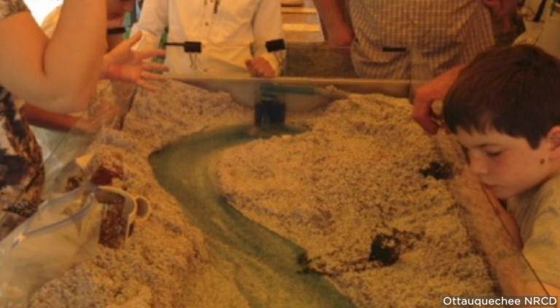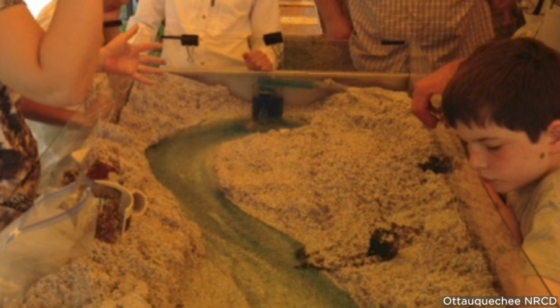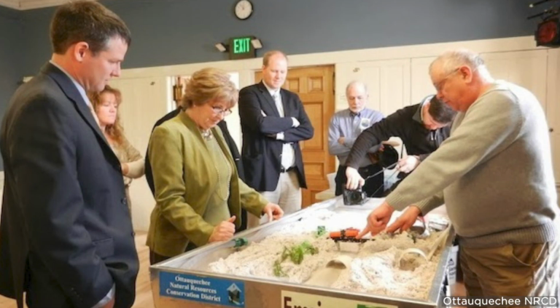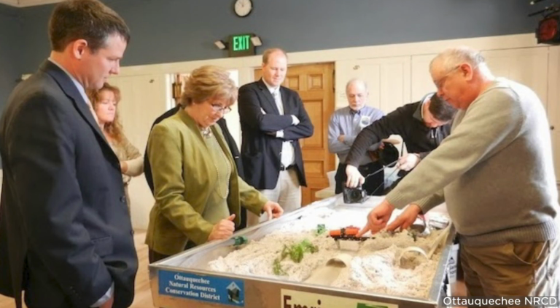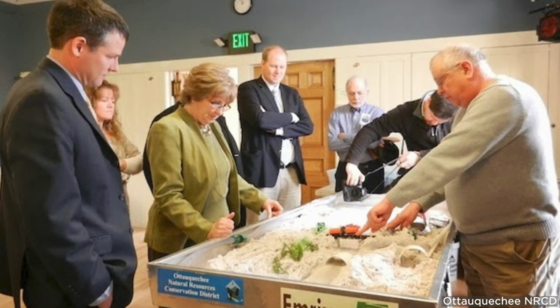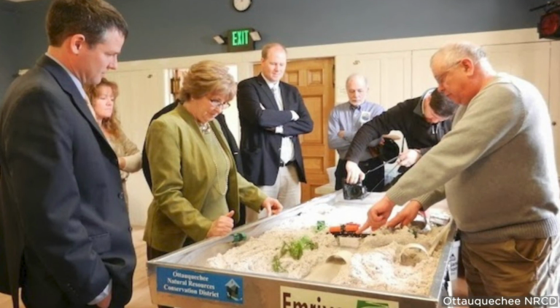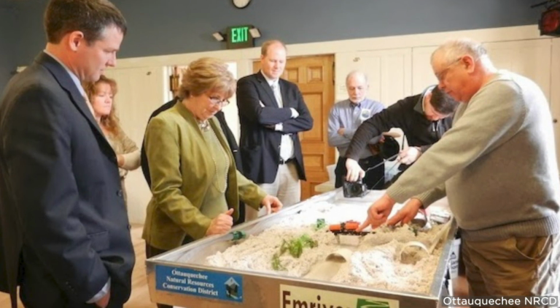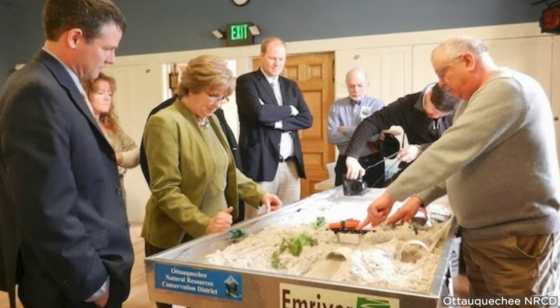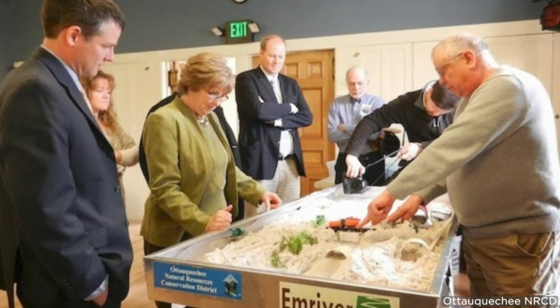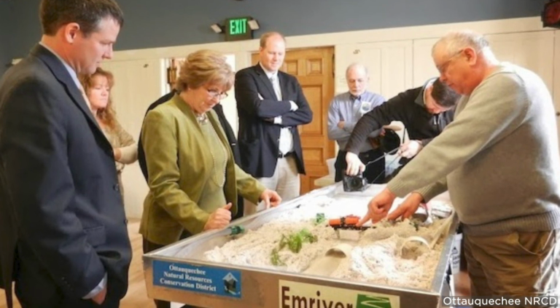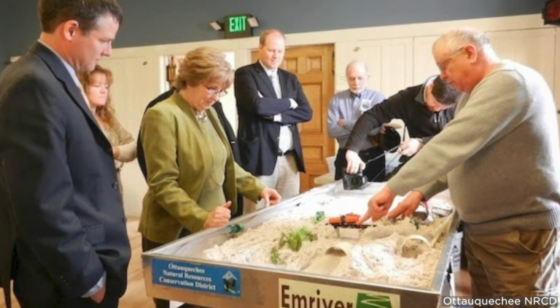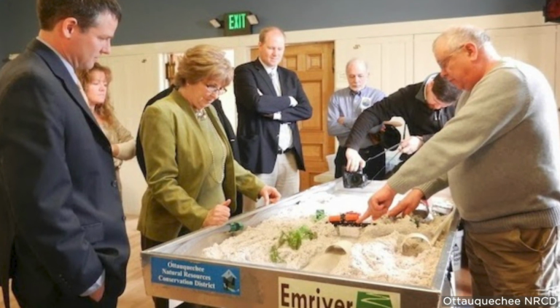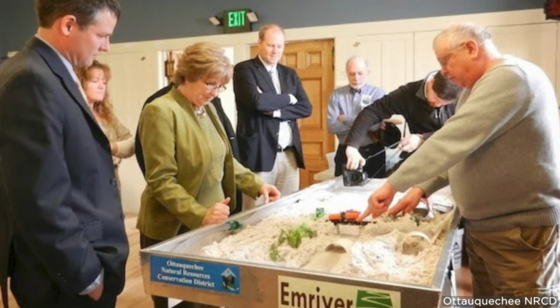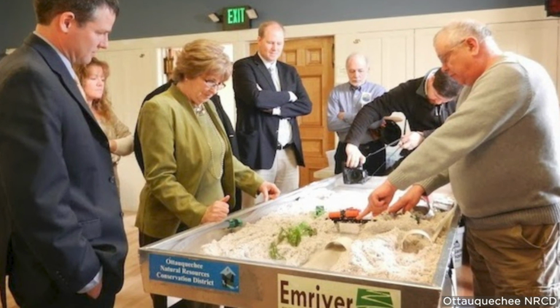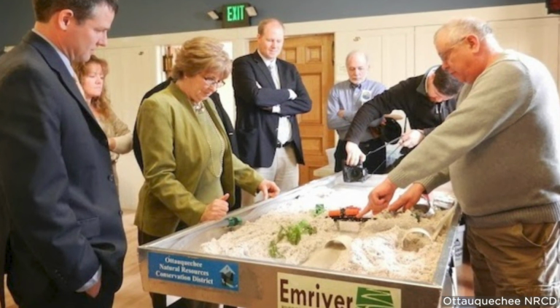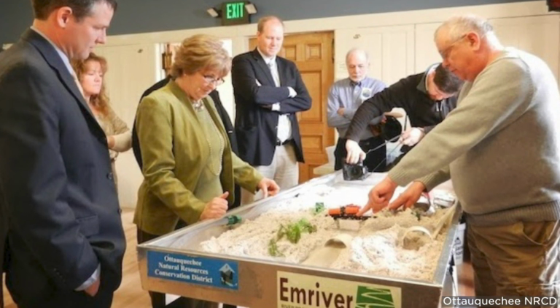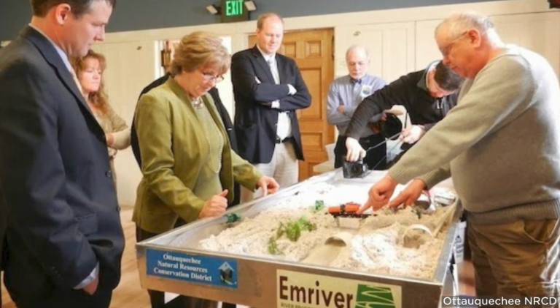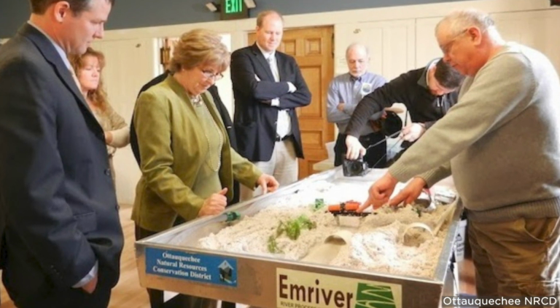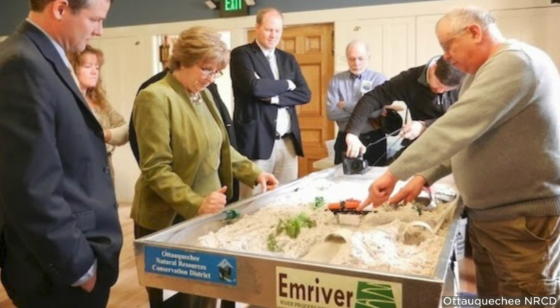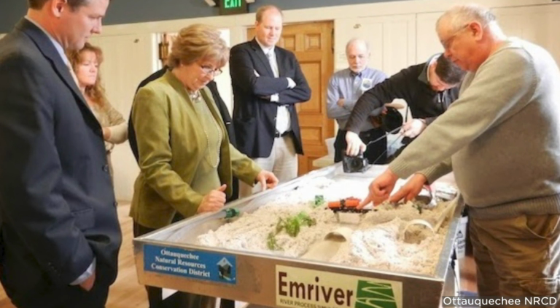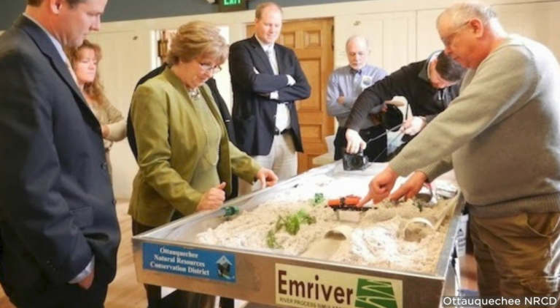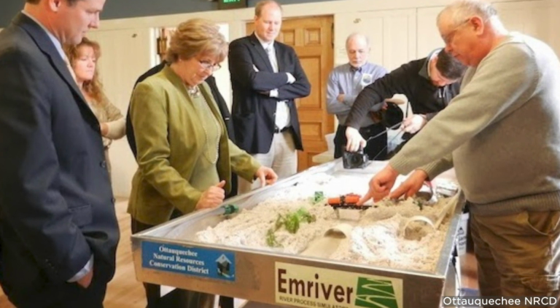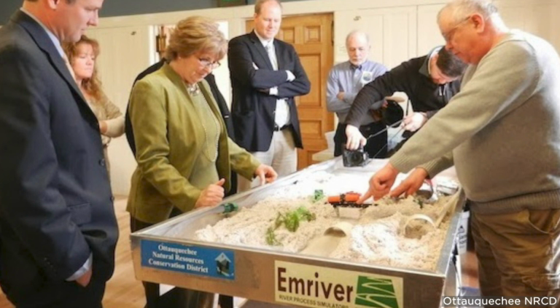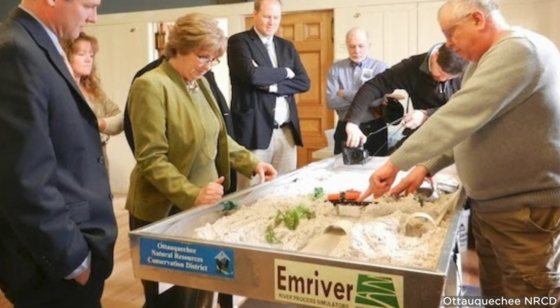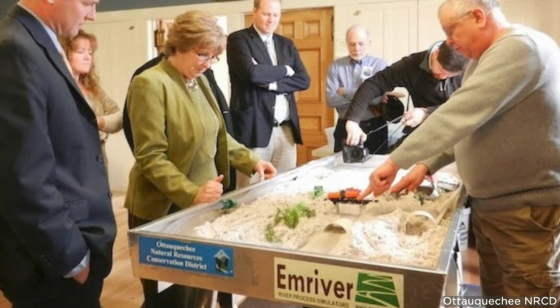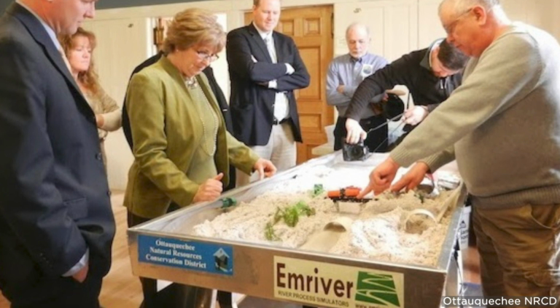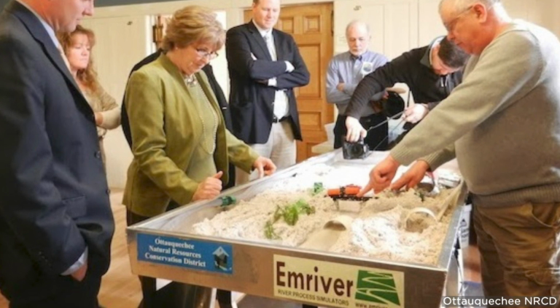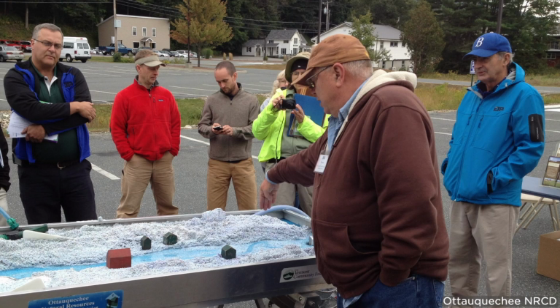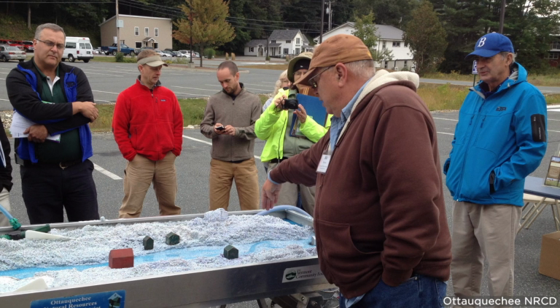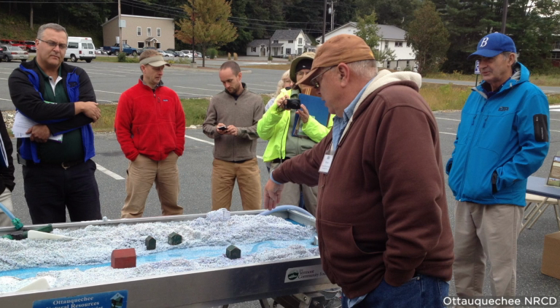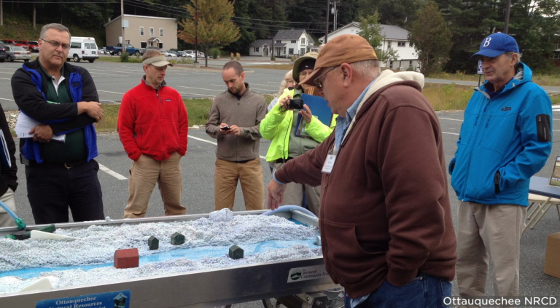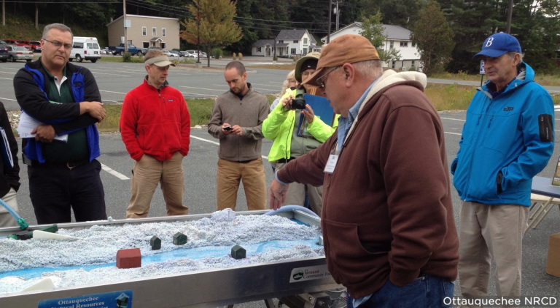Use our captivating river models to educate and influence policy makers and project managers.